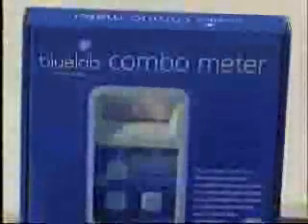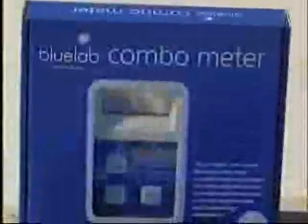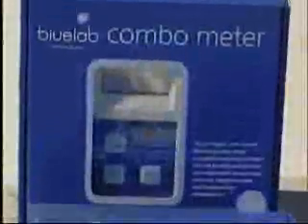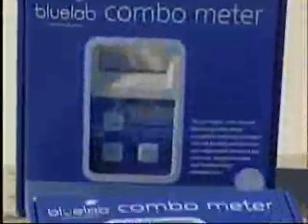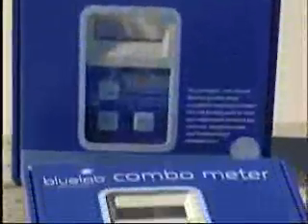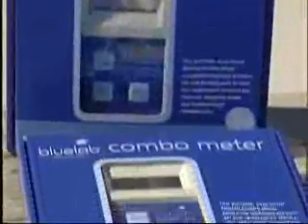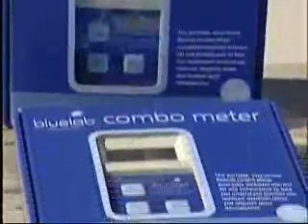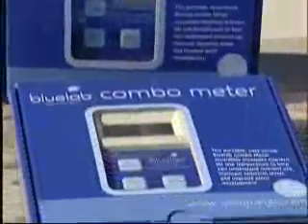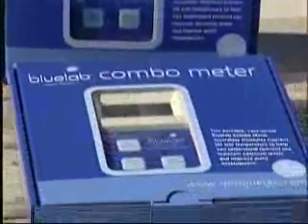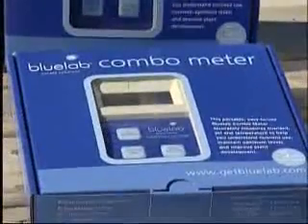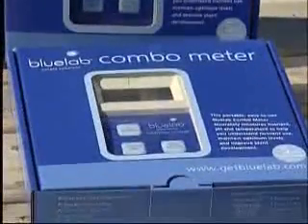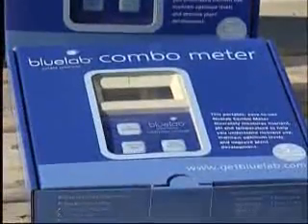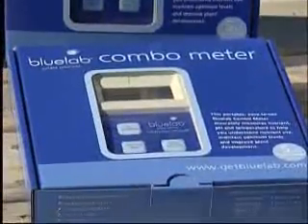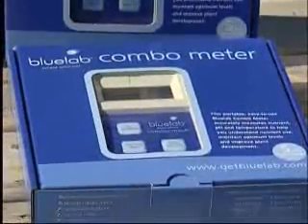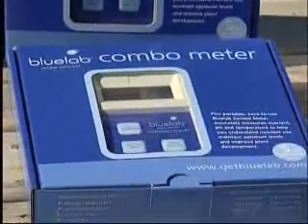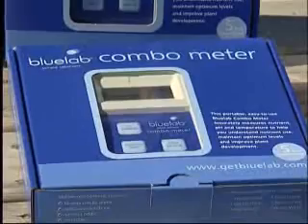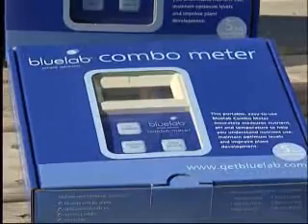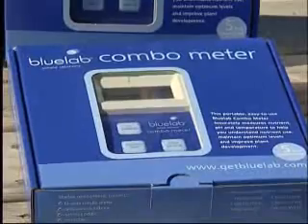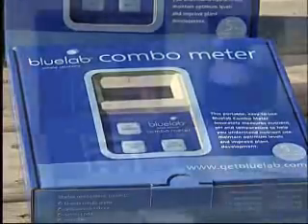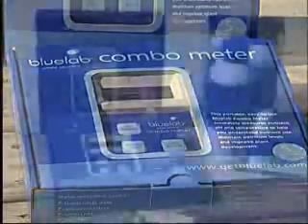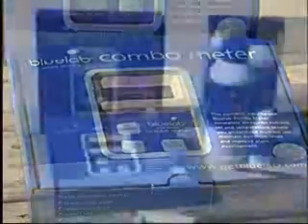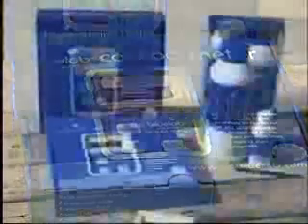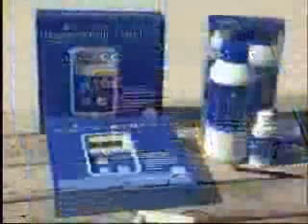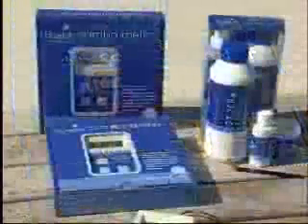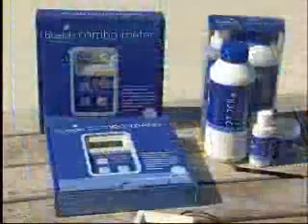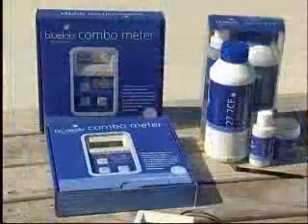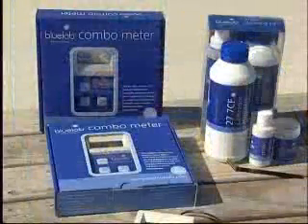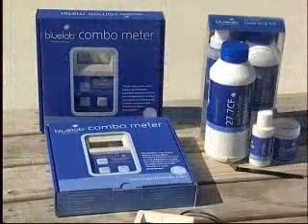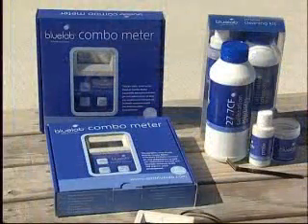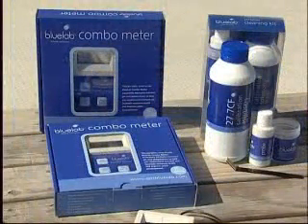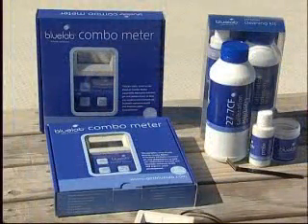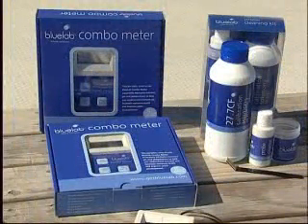The Bluelab combometer is a testament to simplicity, yet highly practical, robust and efficient.